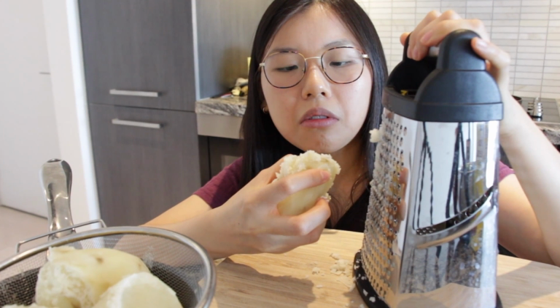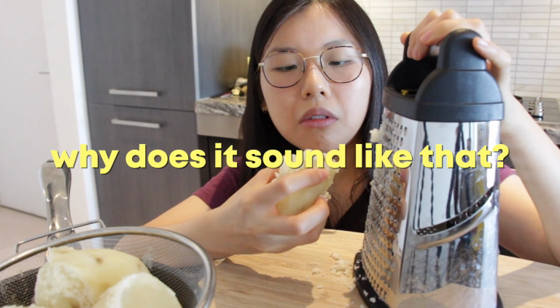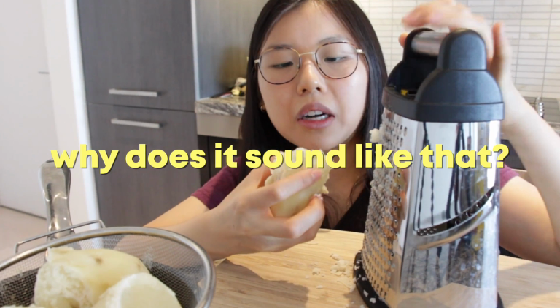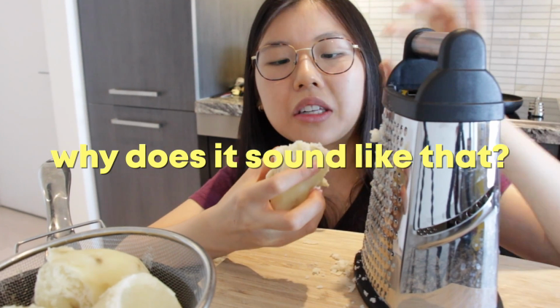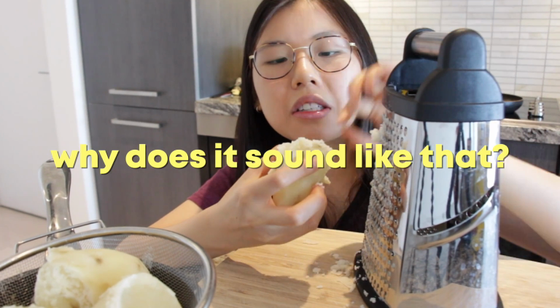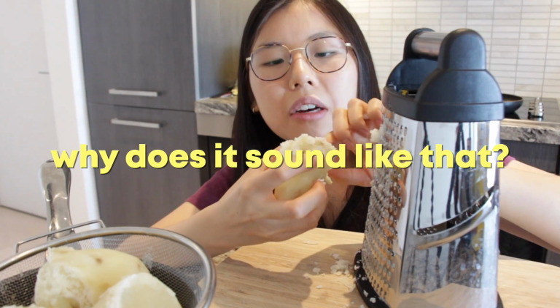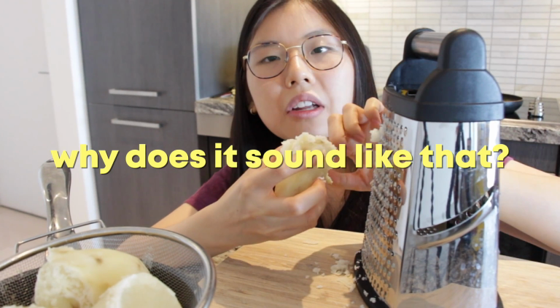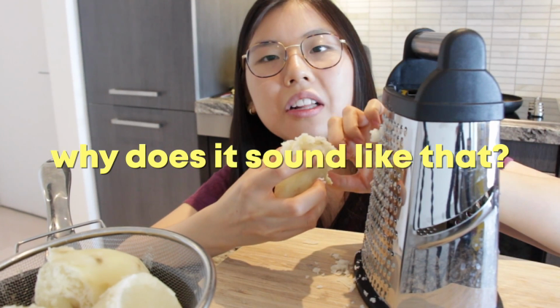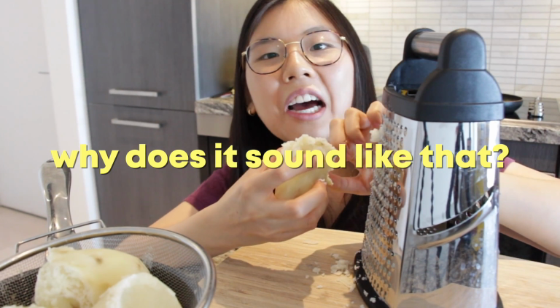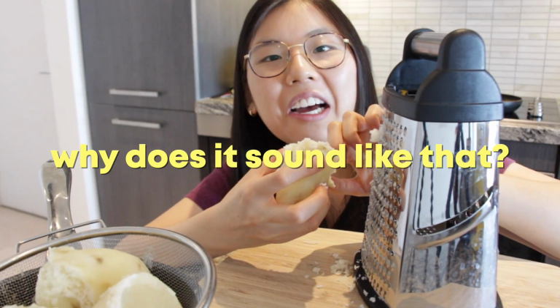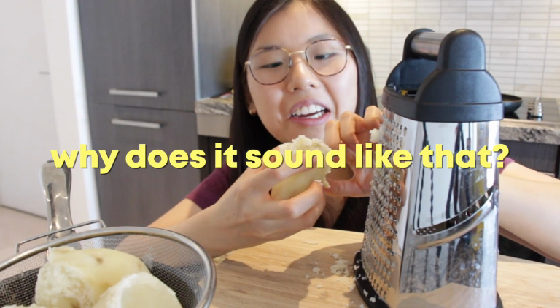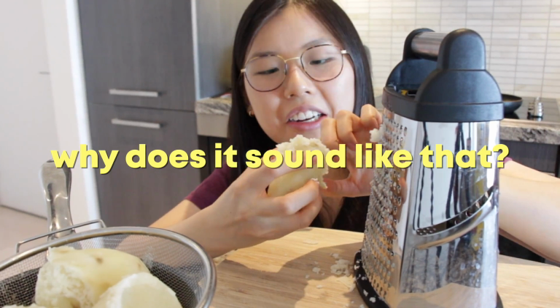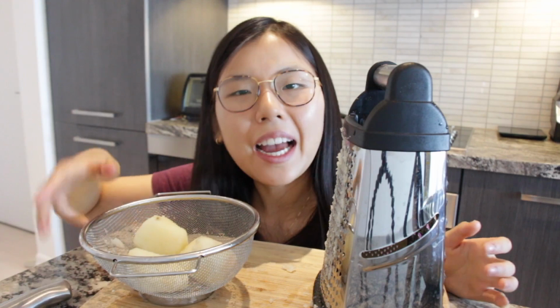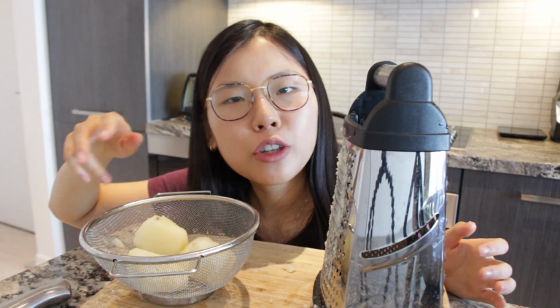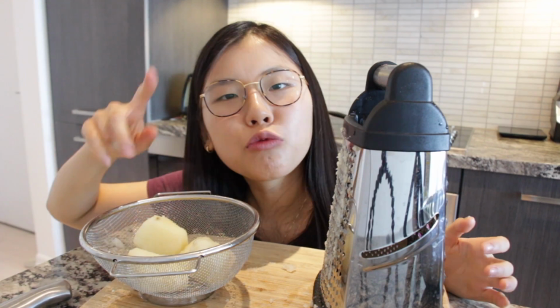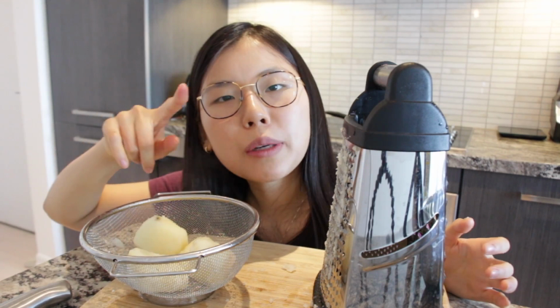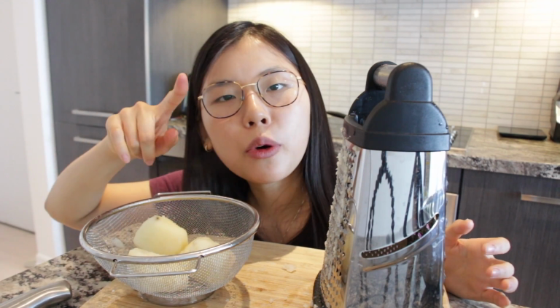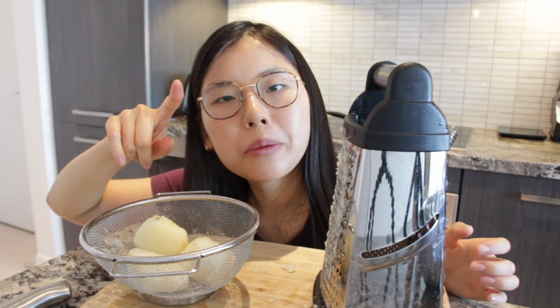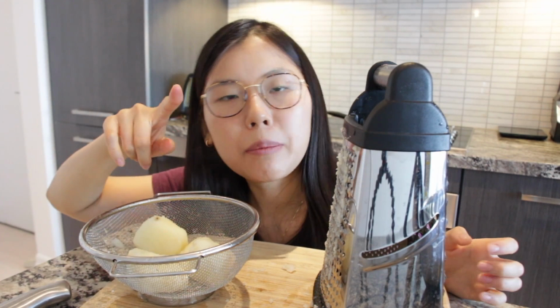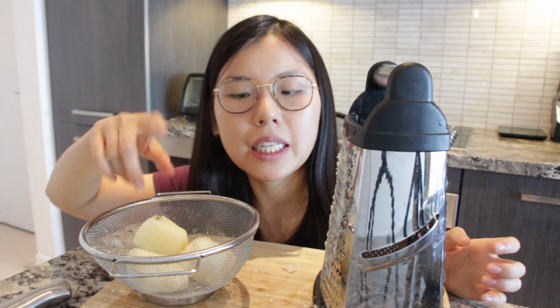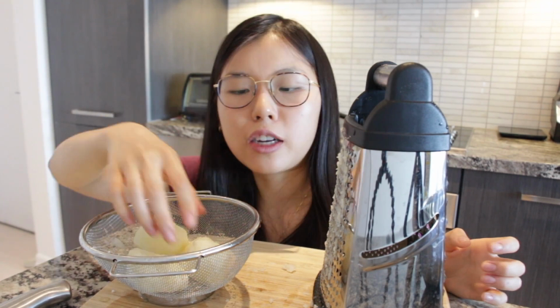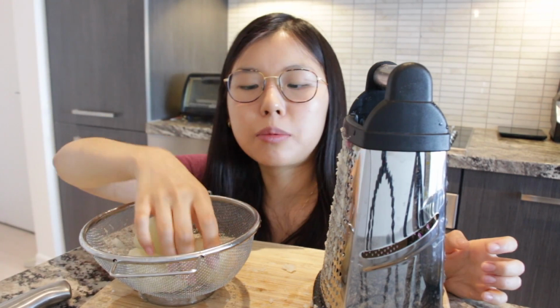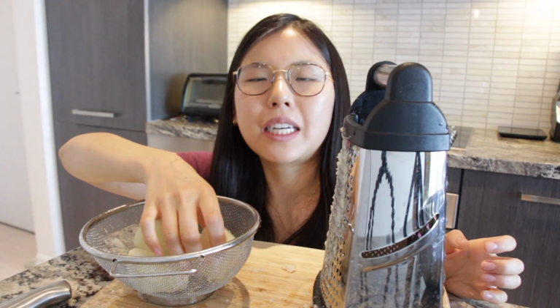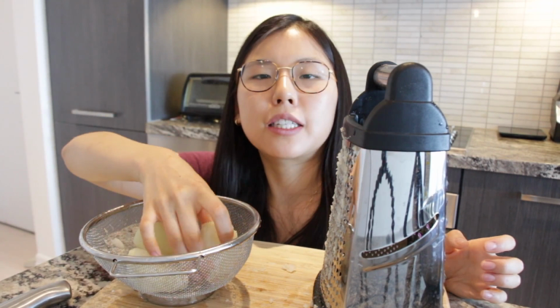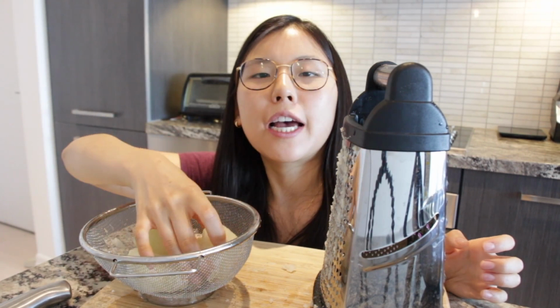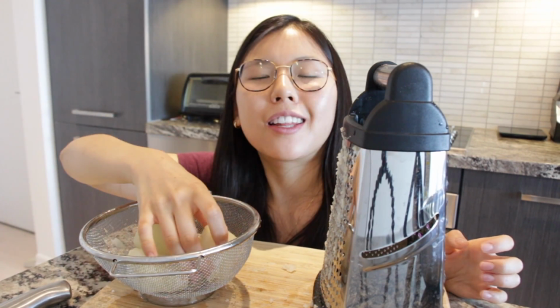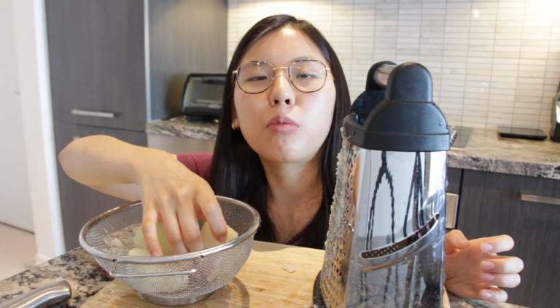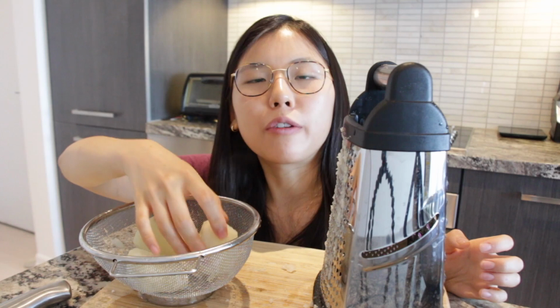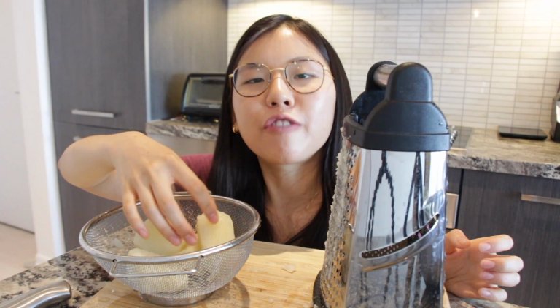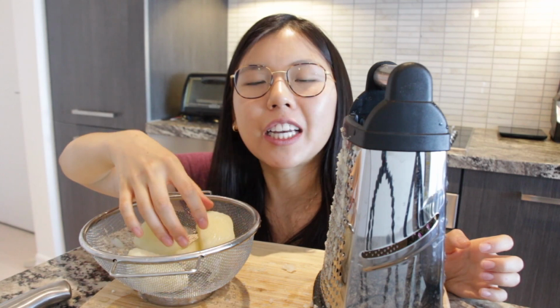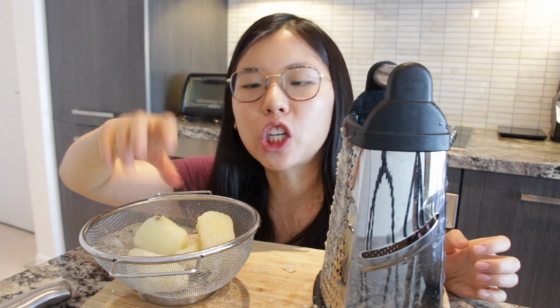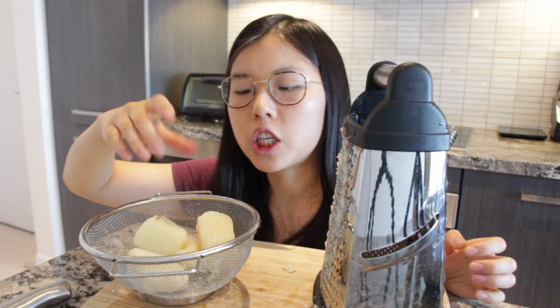Why does this sound like that? I had to re-boil my potatoes because they weren't fully cooked.